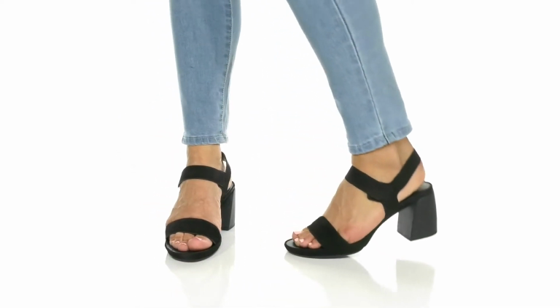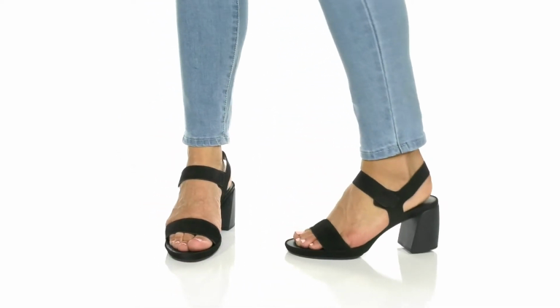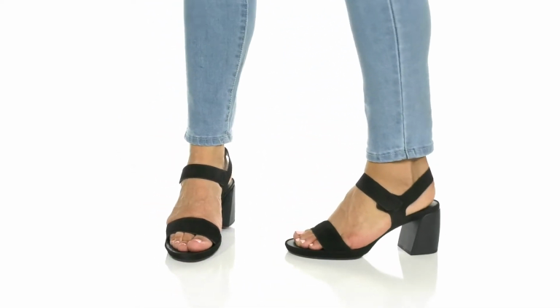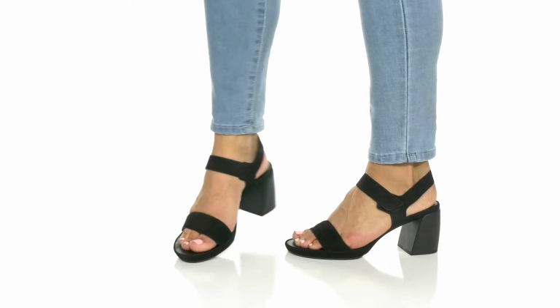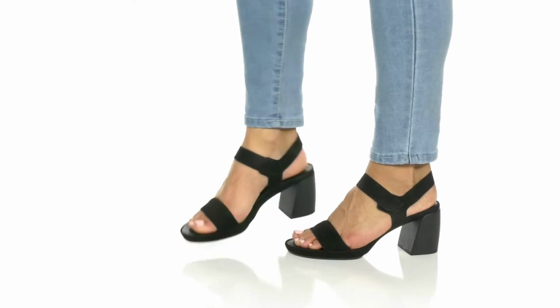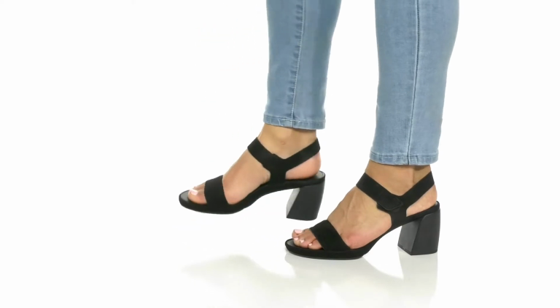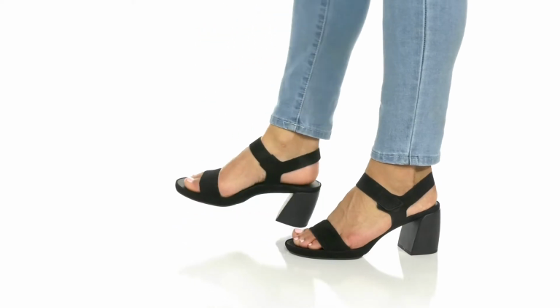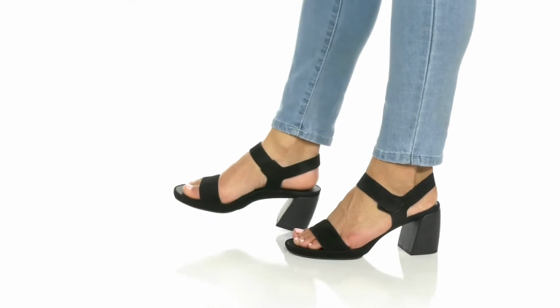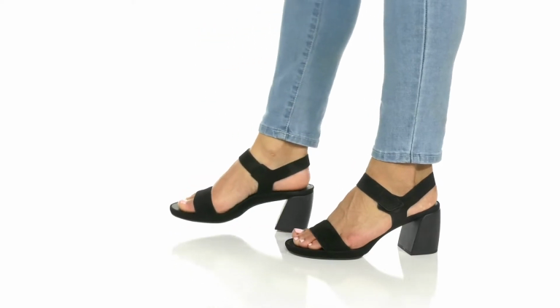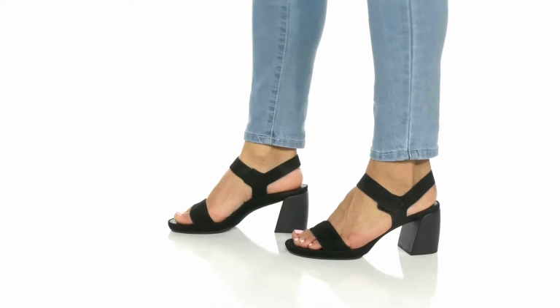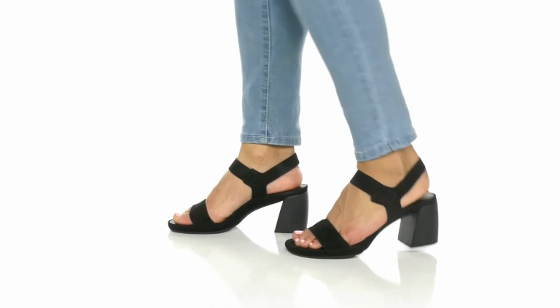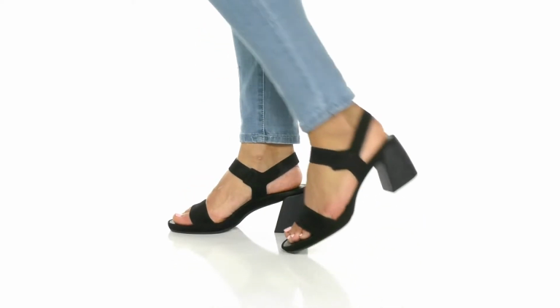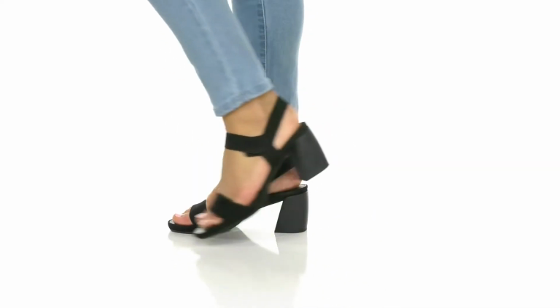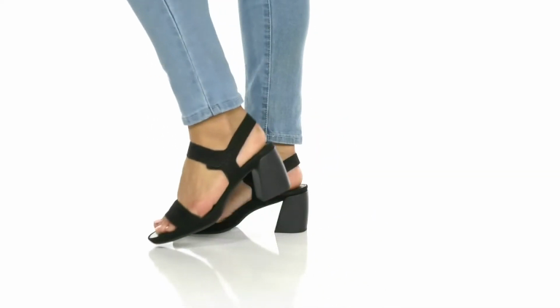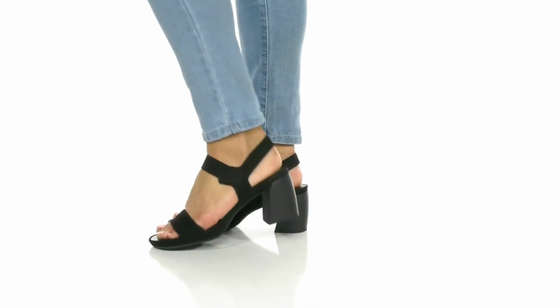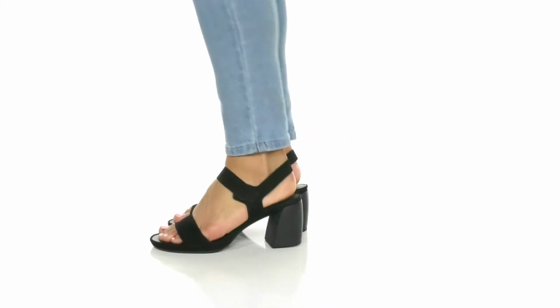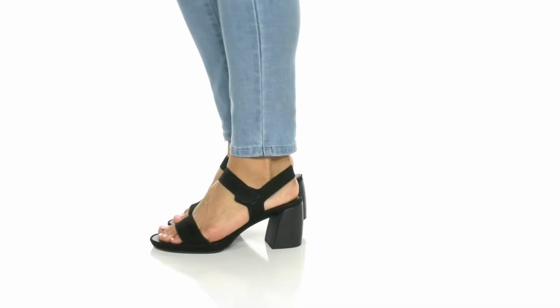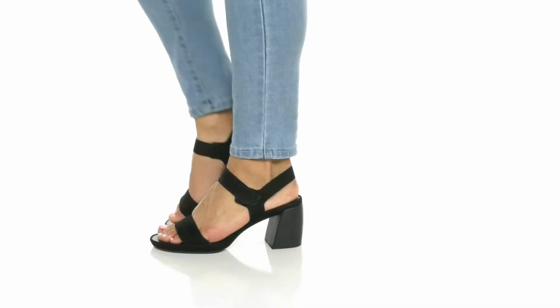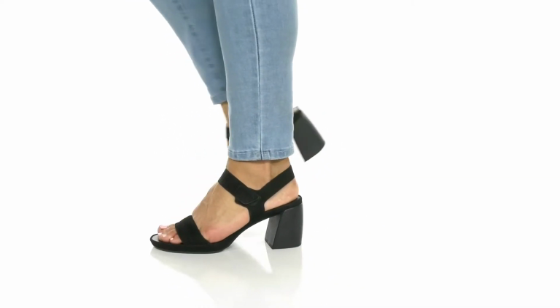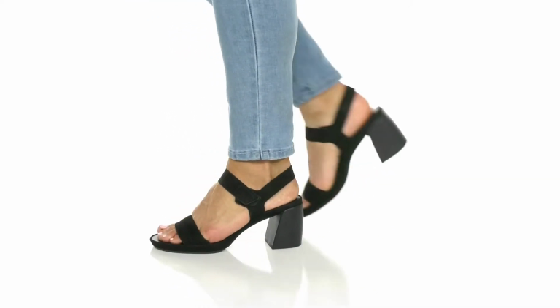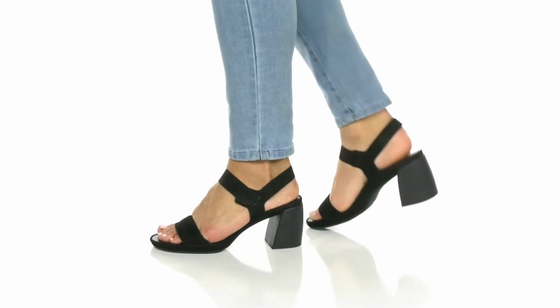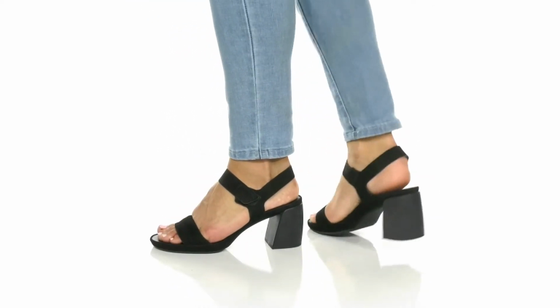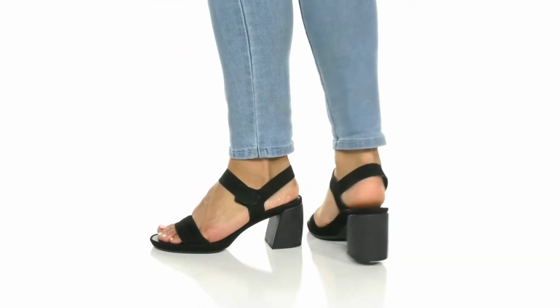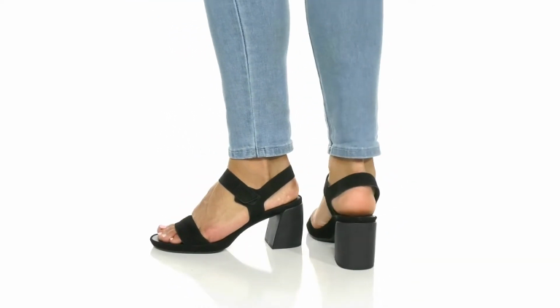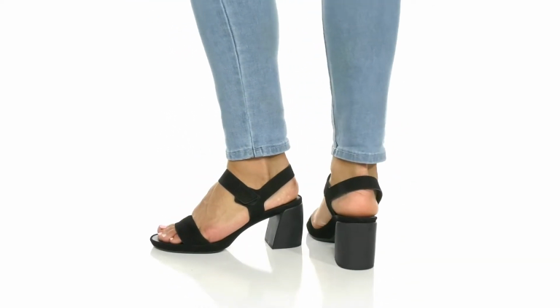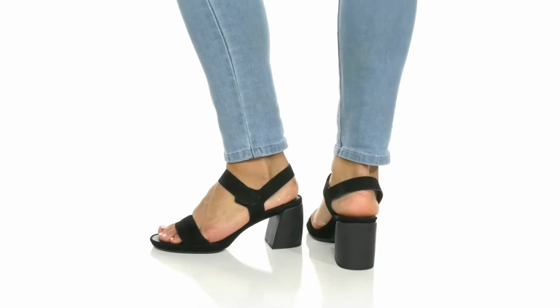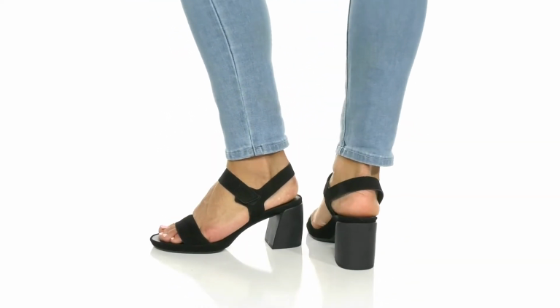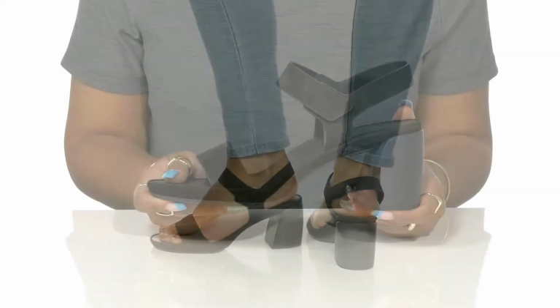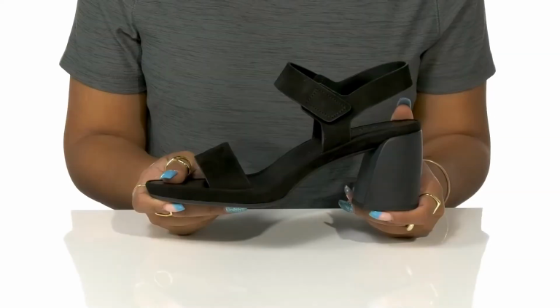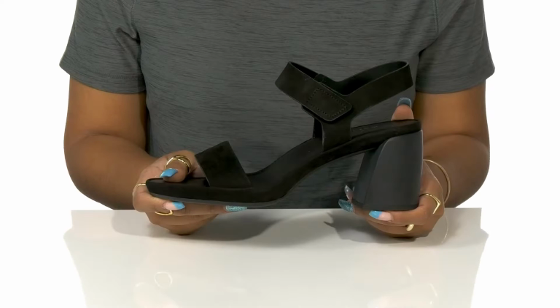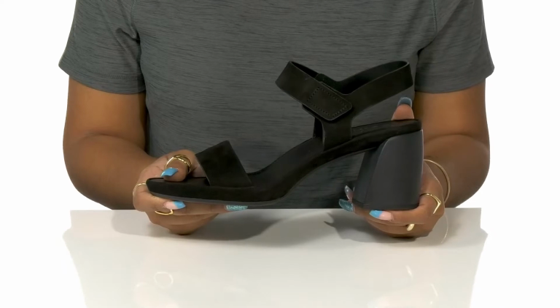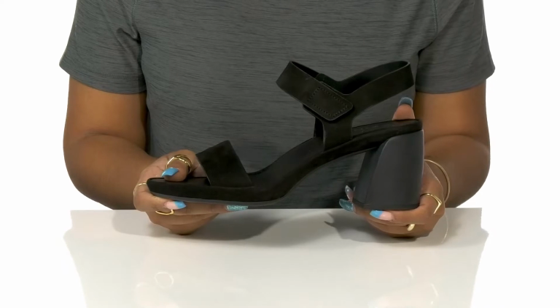Give yourself a bit of an alternative look this summer while keeping it comfortable in these heels by Naturalizer.